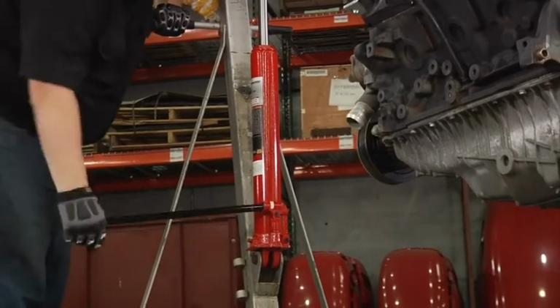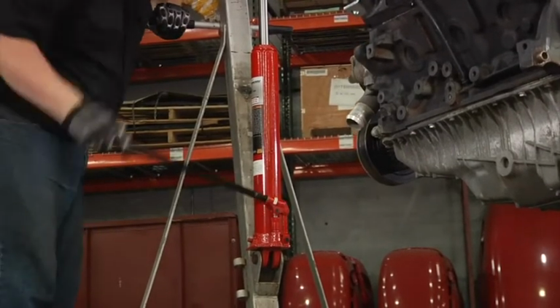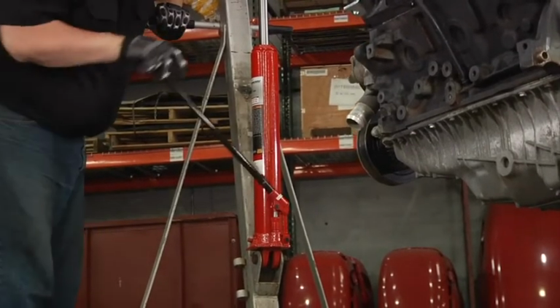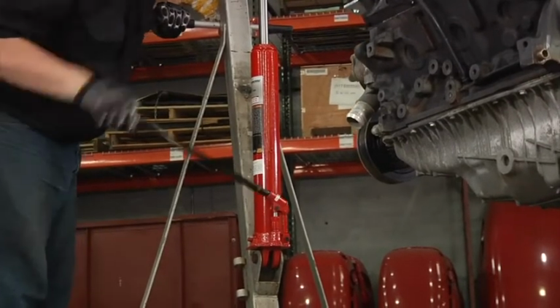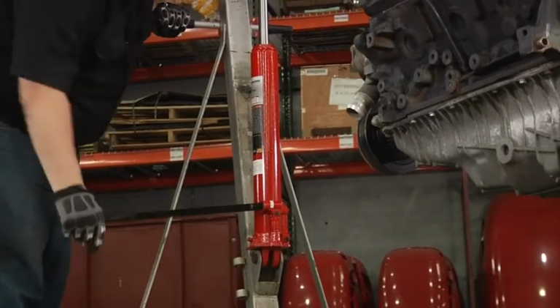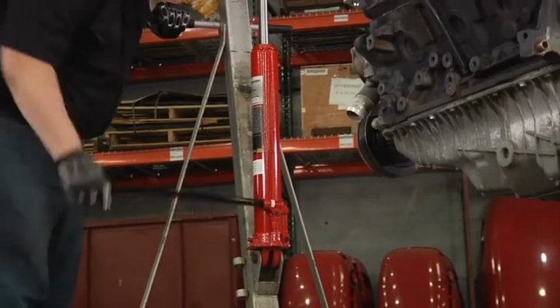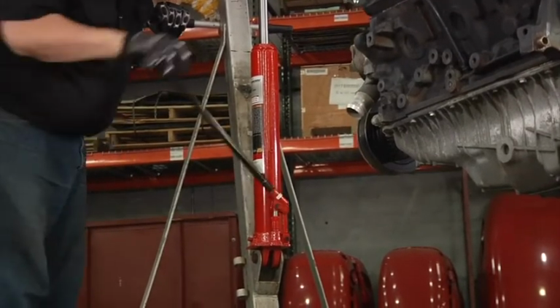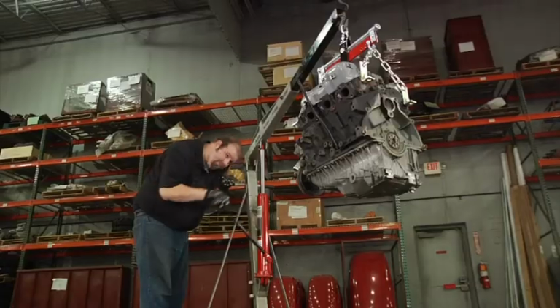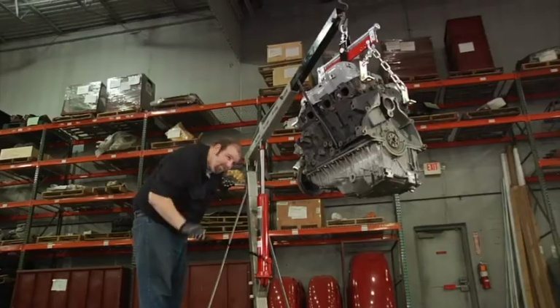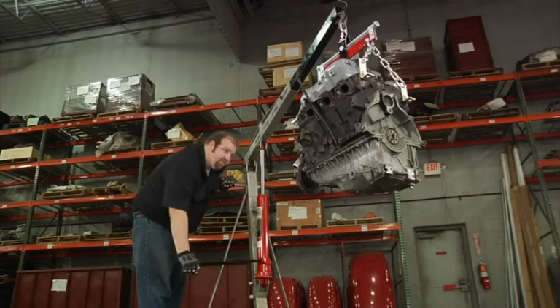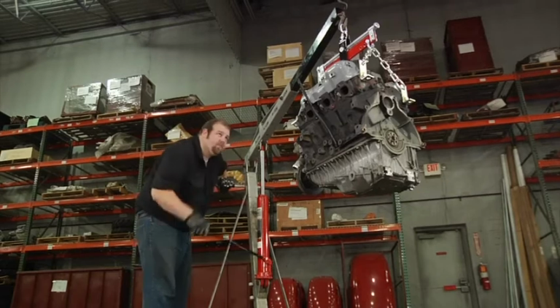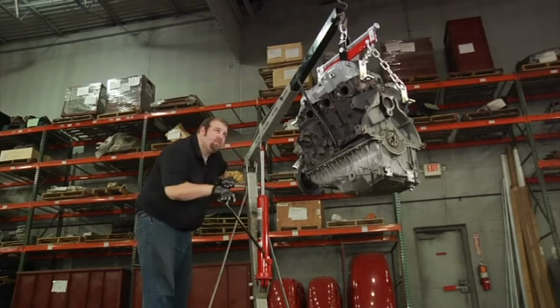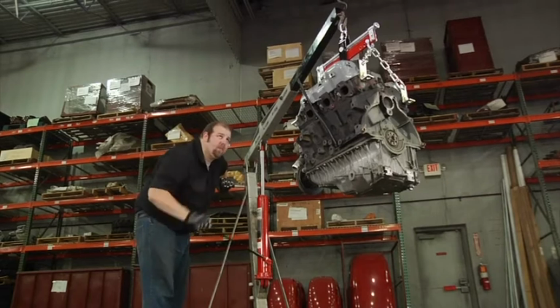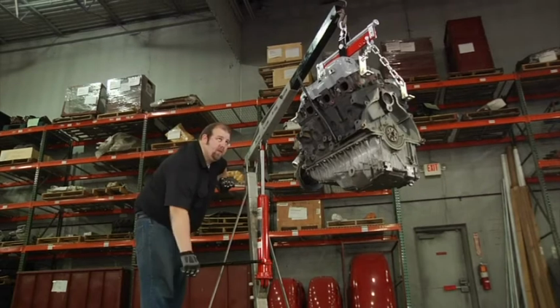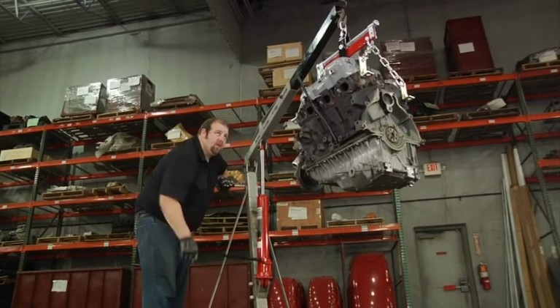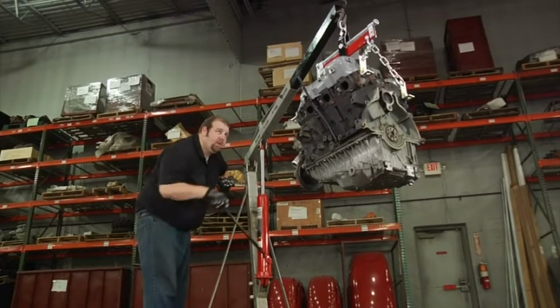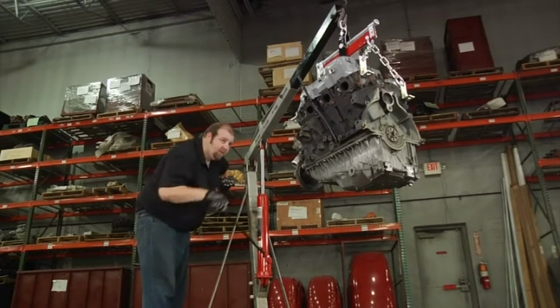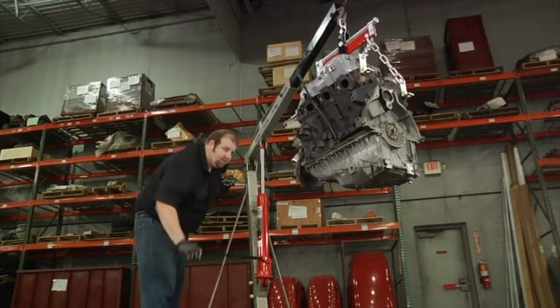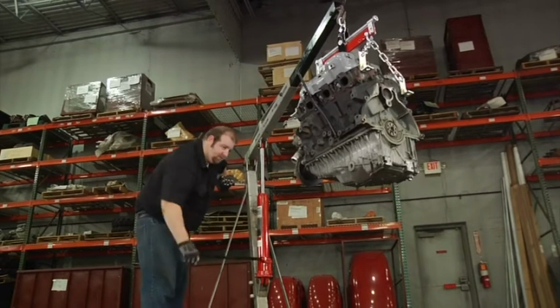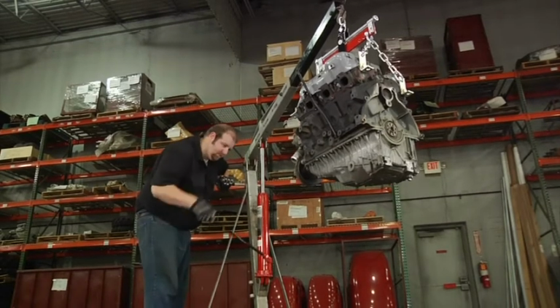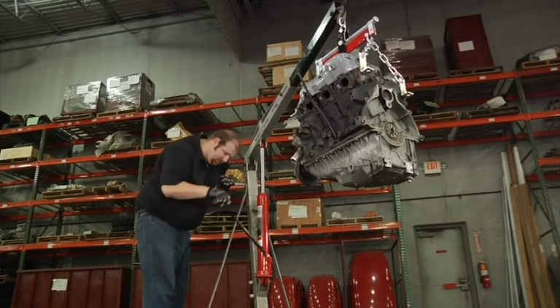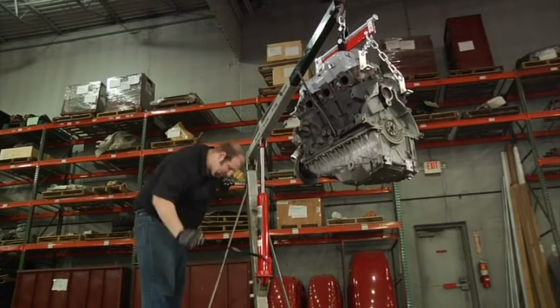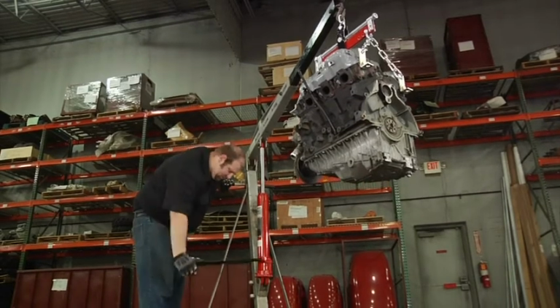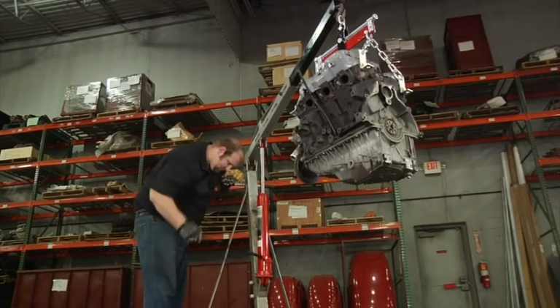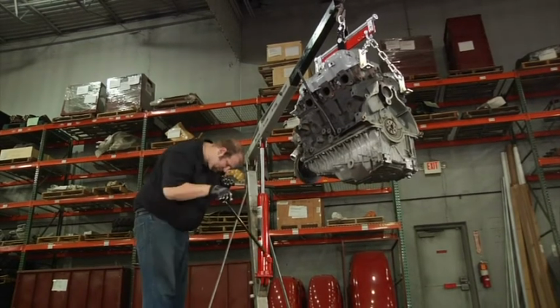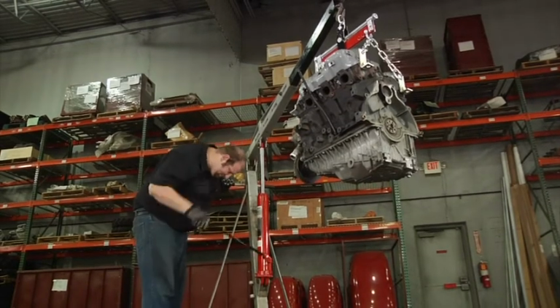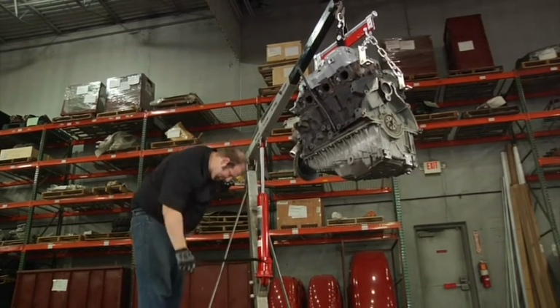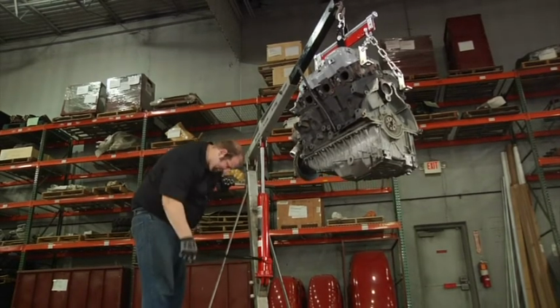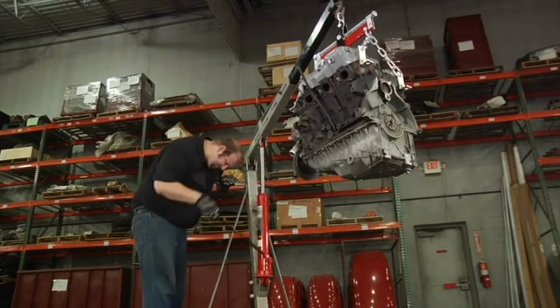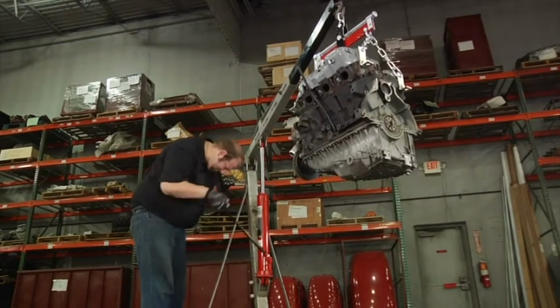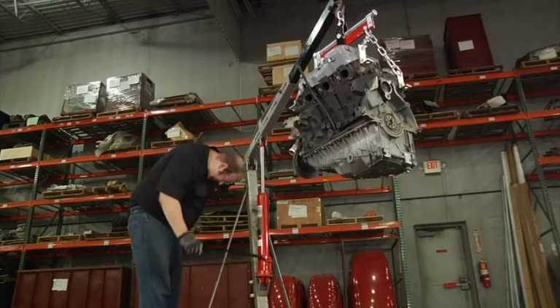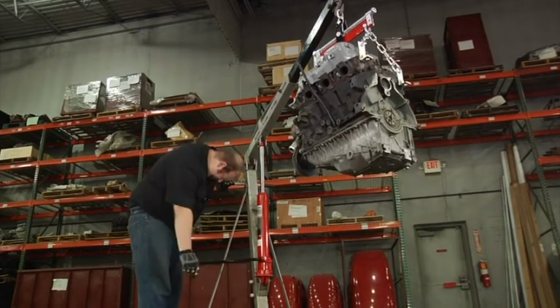Get fast-rising lift power with these single-piston hydraulic long ram jacks from Strongway.